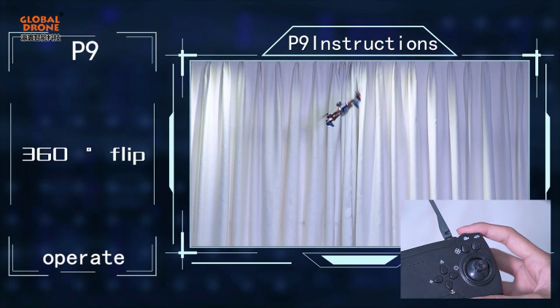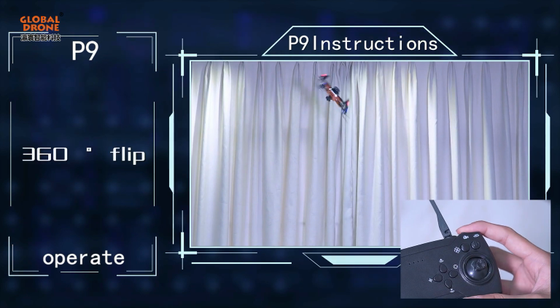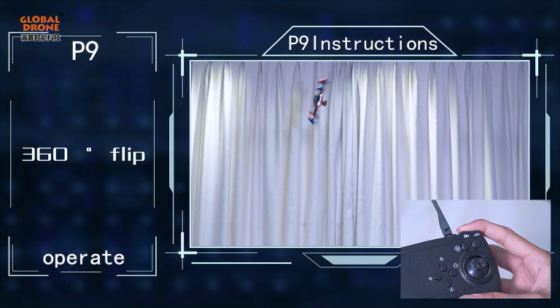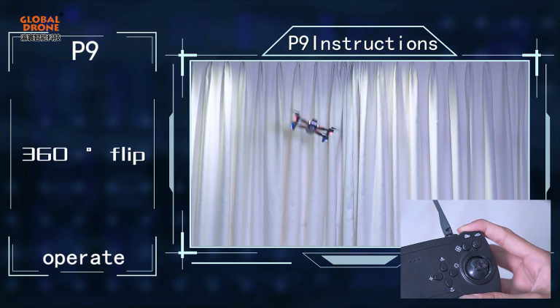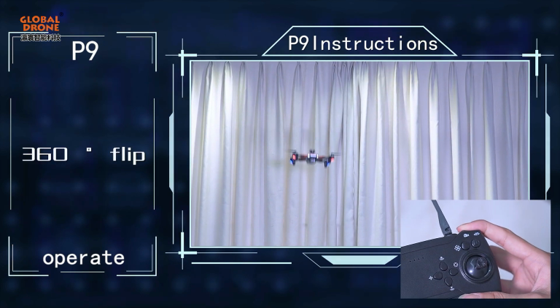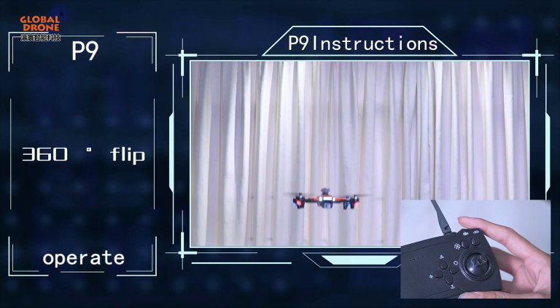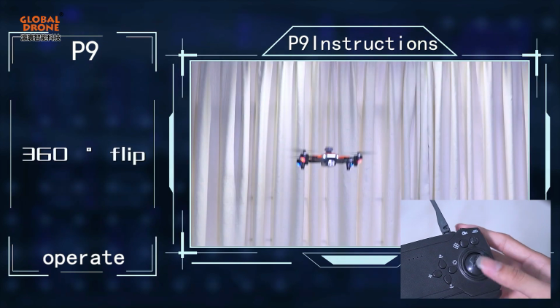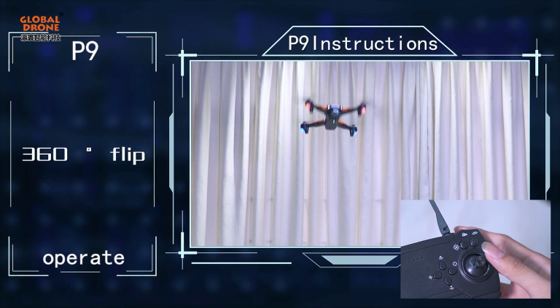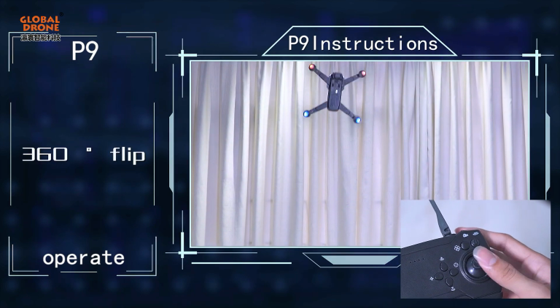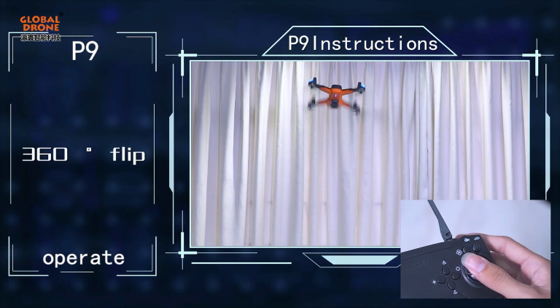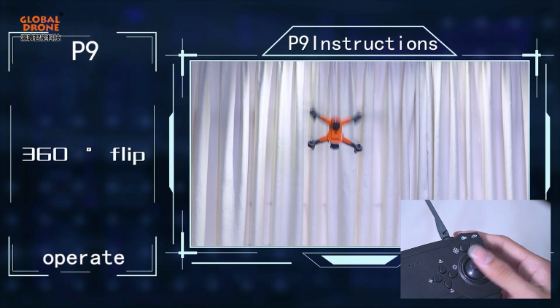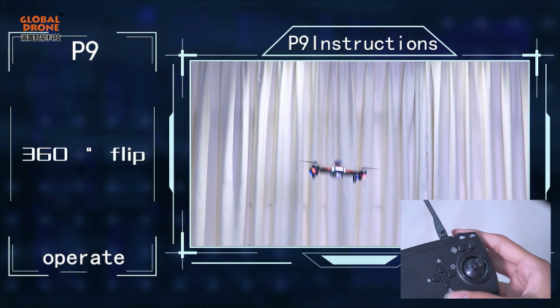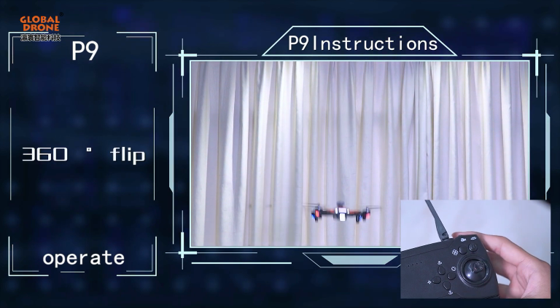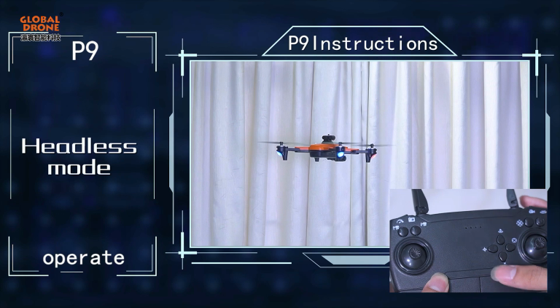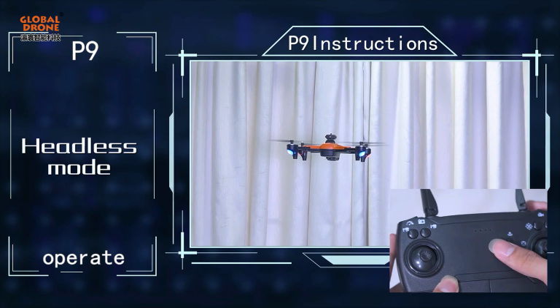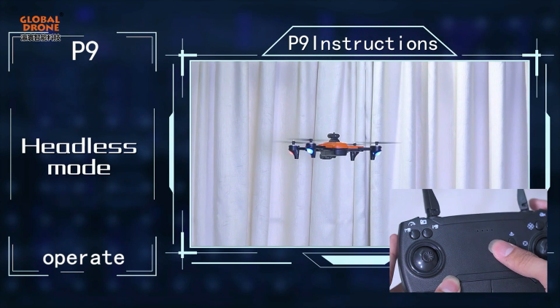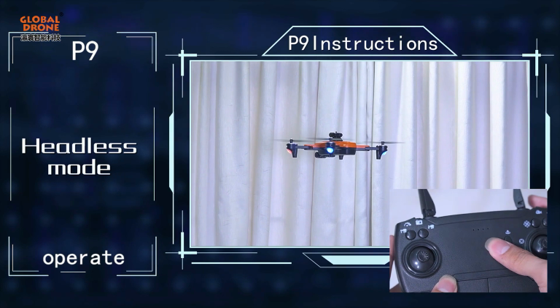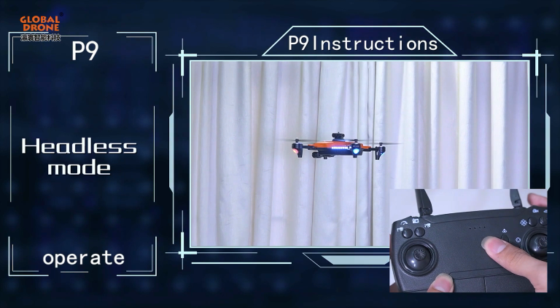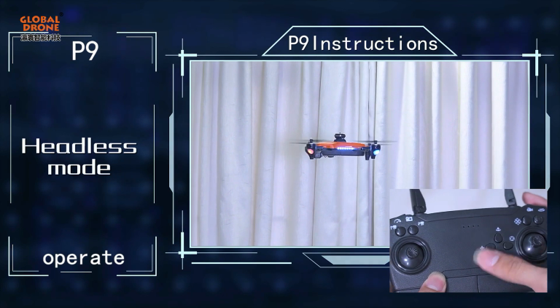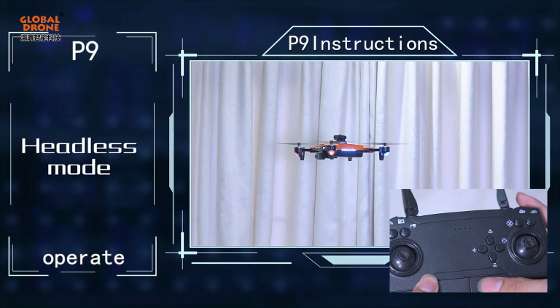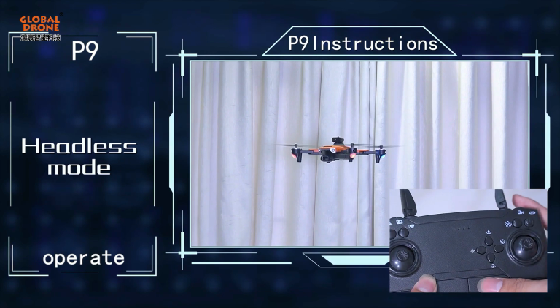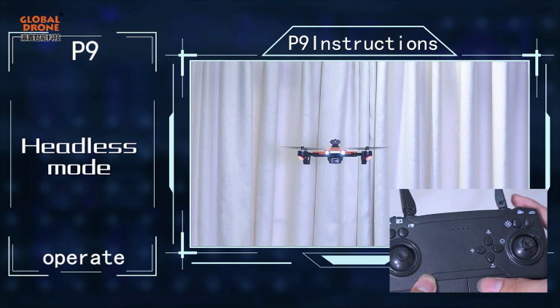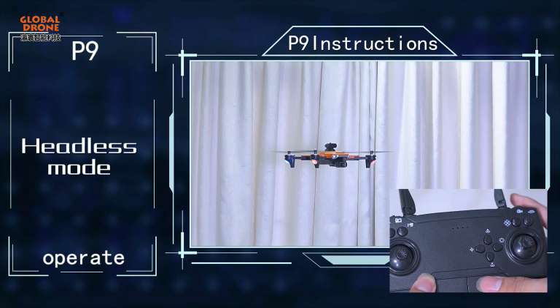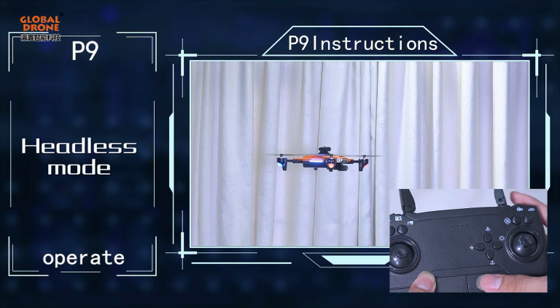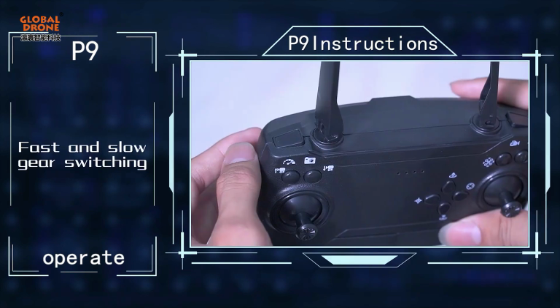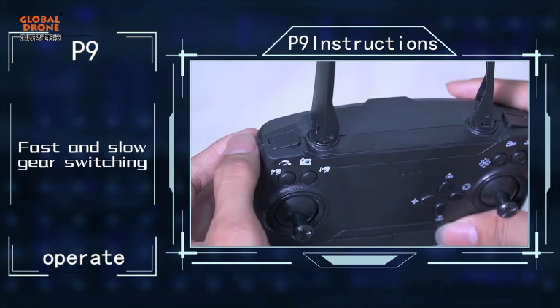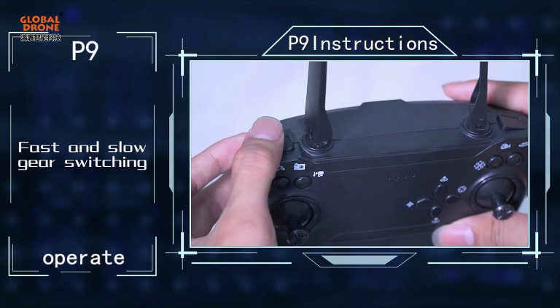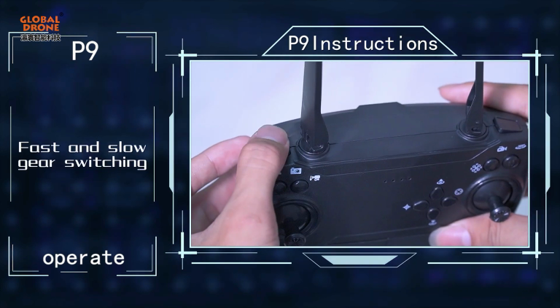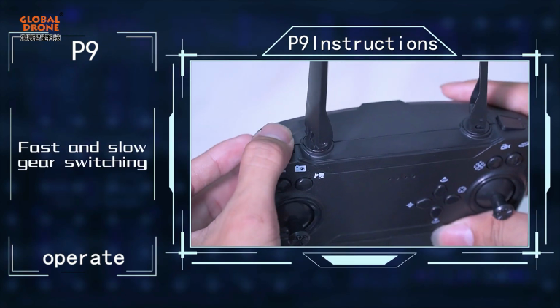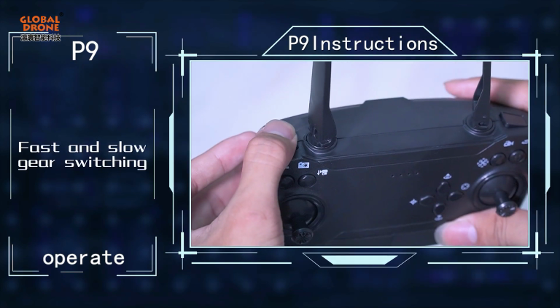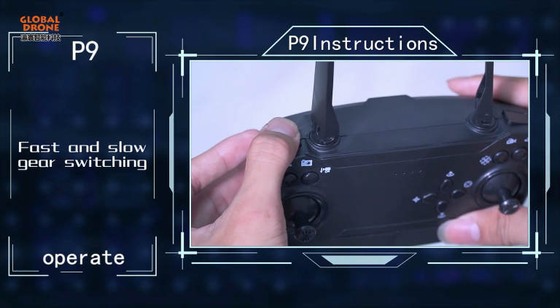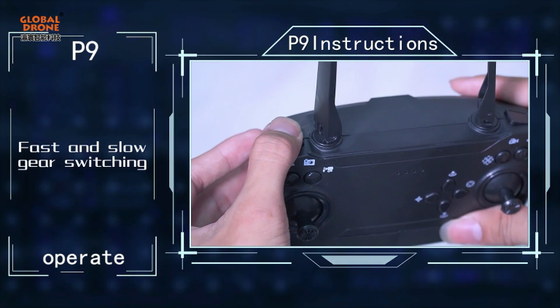360 flip. Headless mode. Fast and slow gear switching.